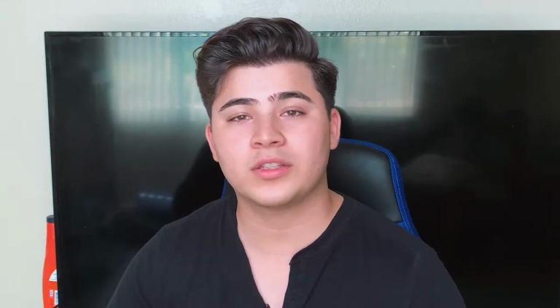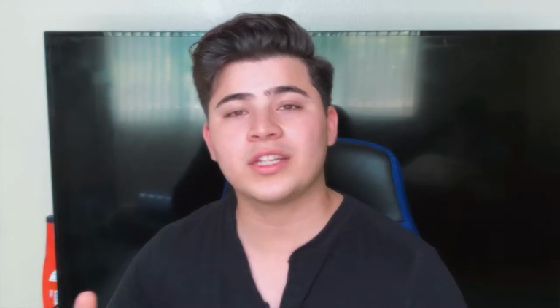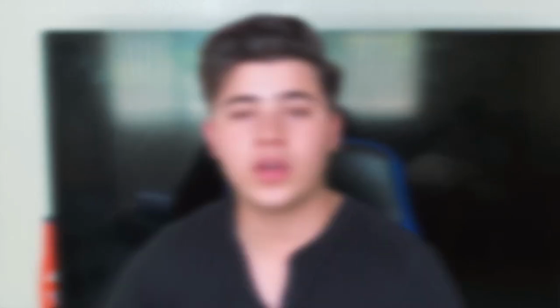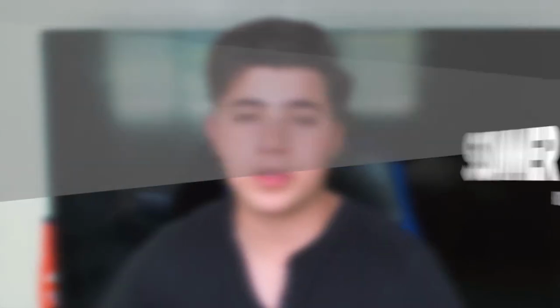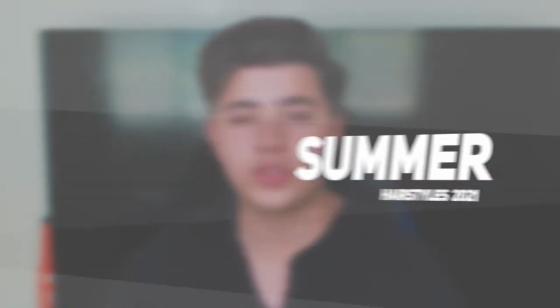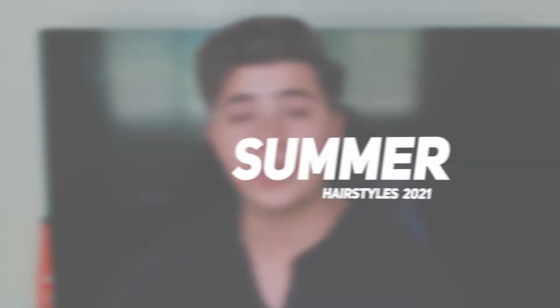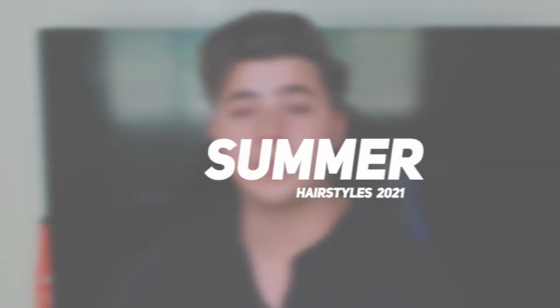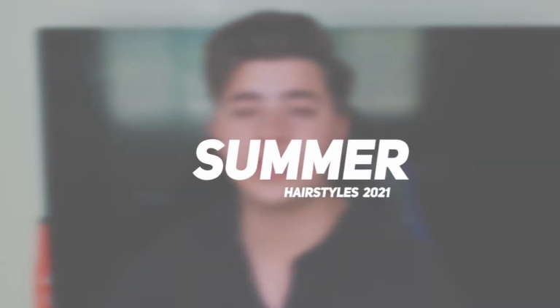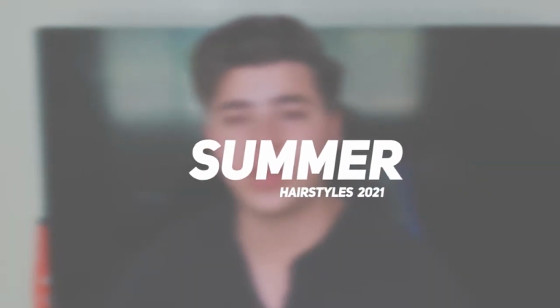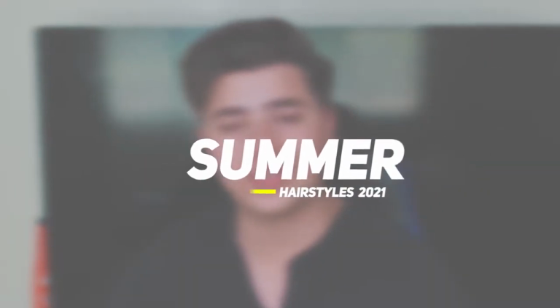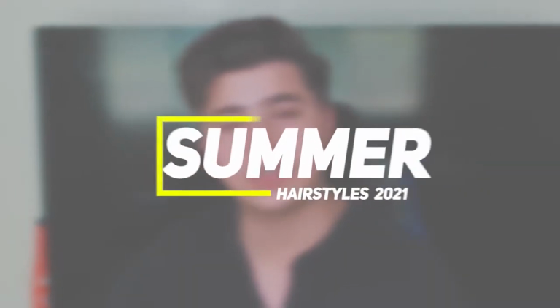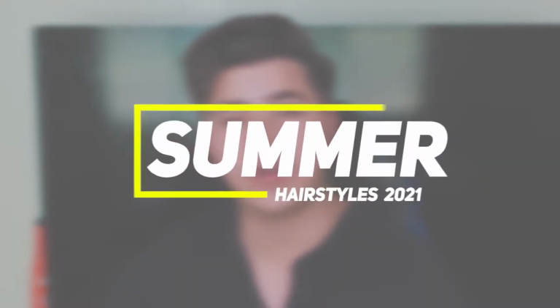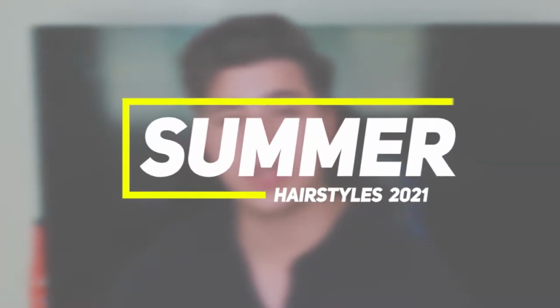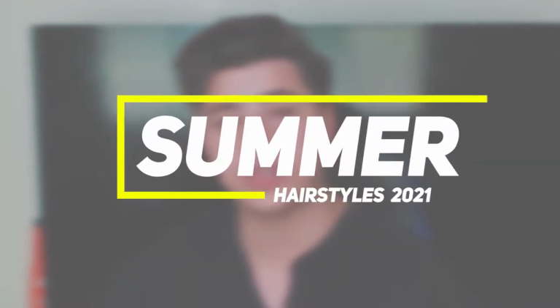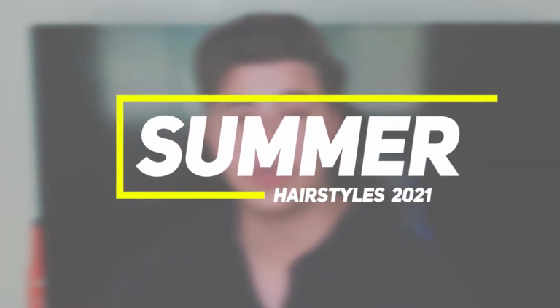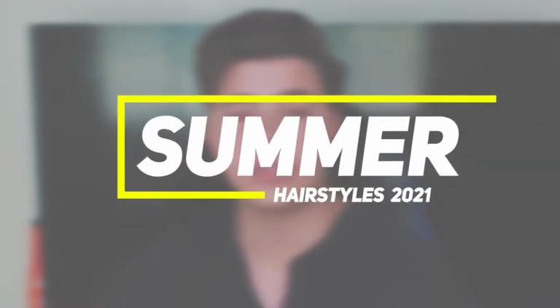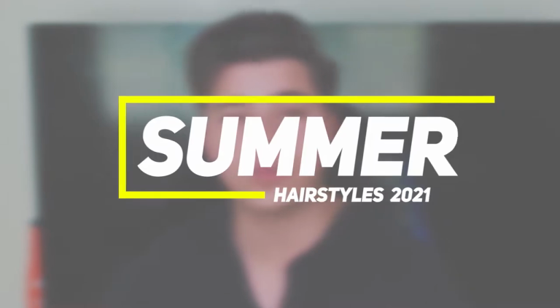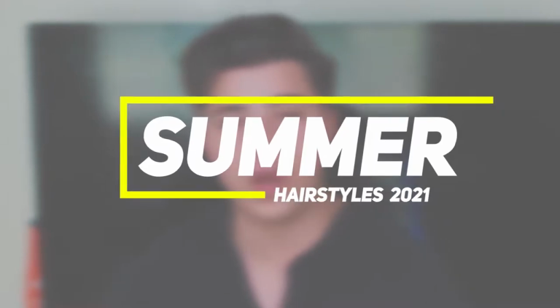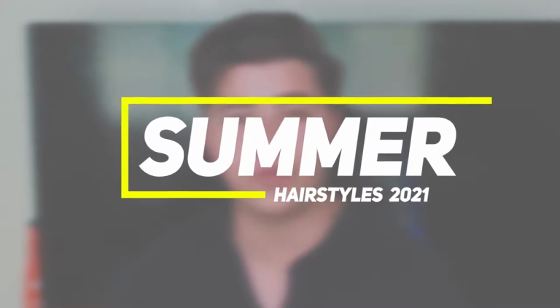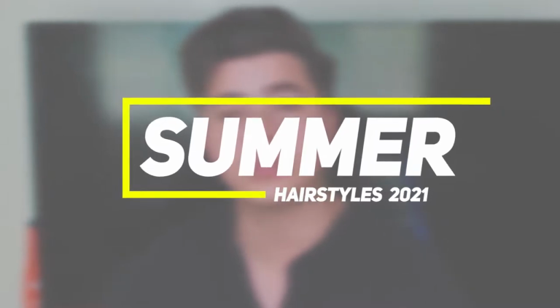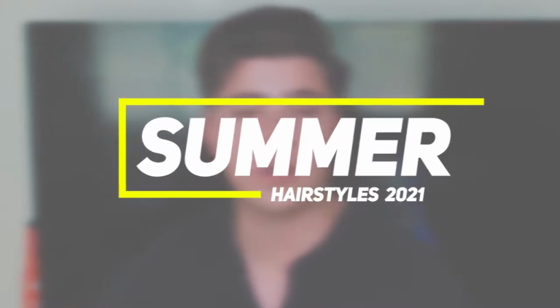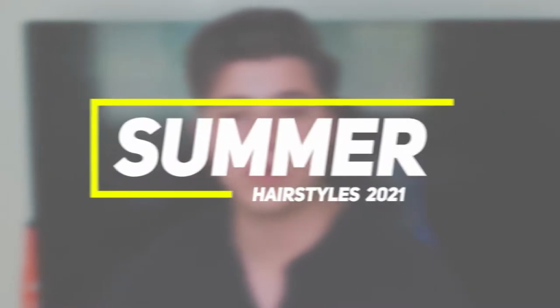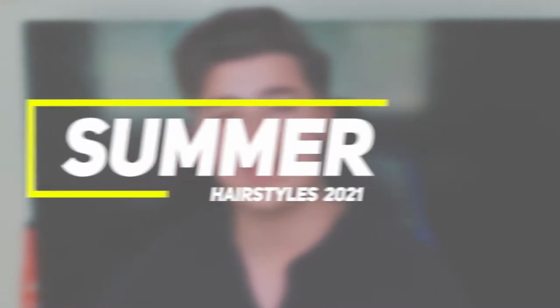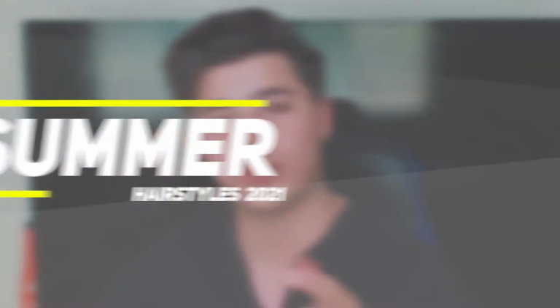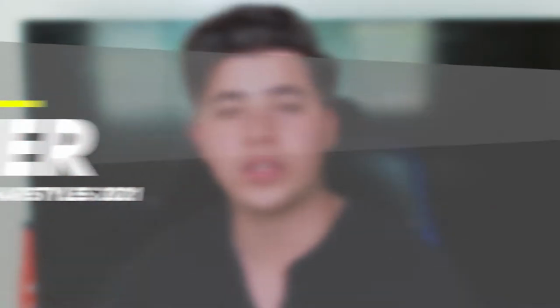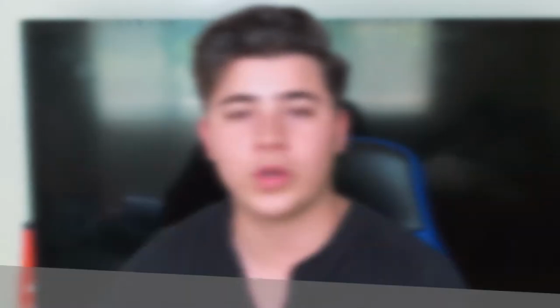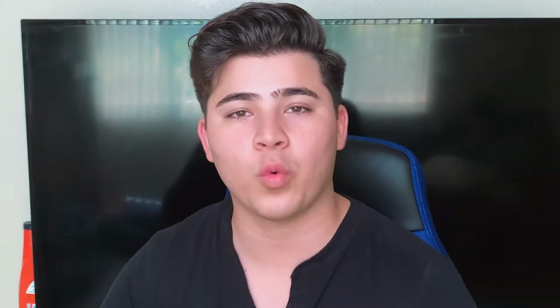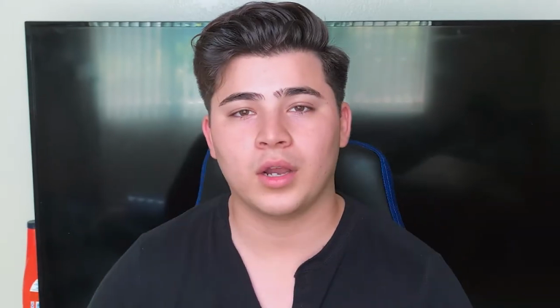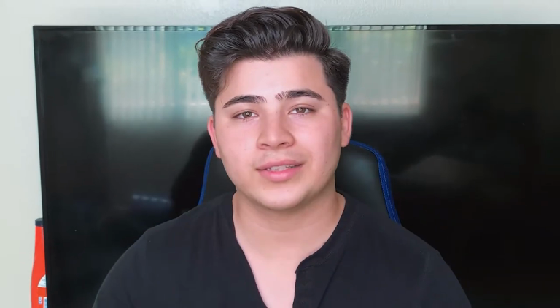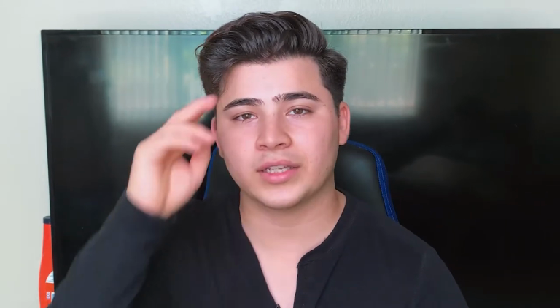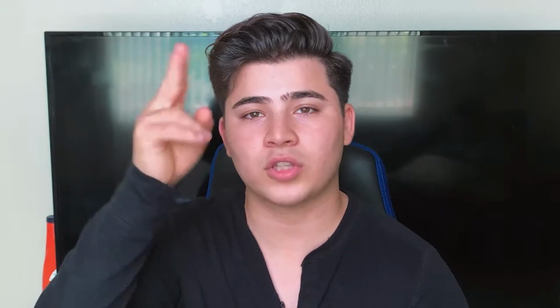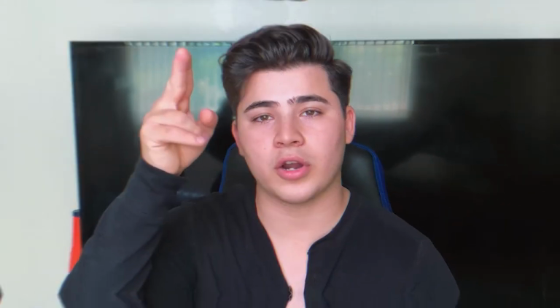In today's video, I'm going to show you guys the best trendy, sexy hairstyles that you guys could rock for this summer in 2021. Let's get started.